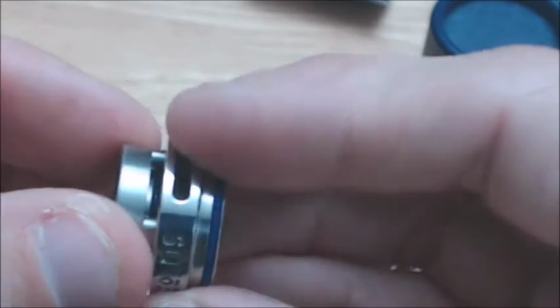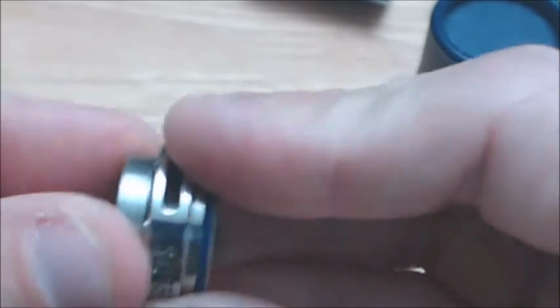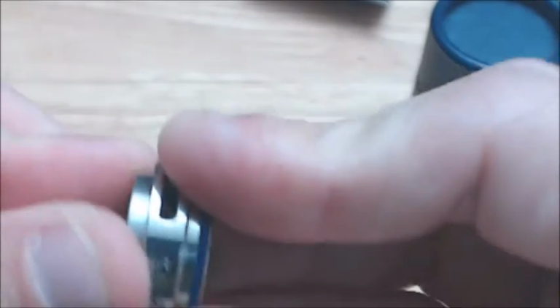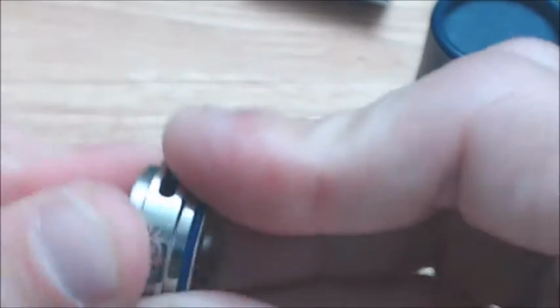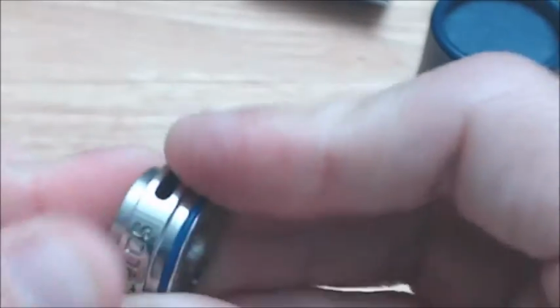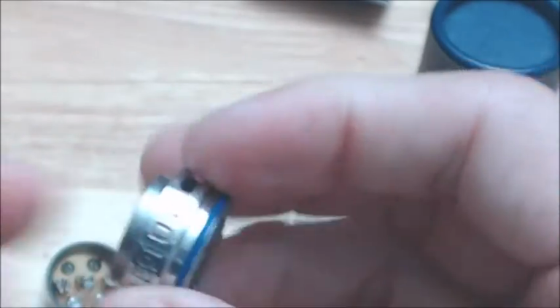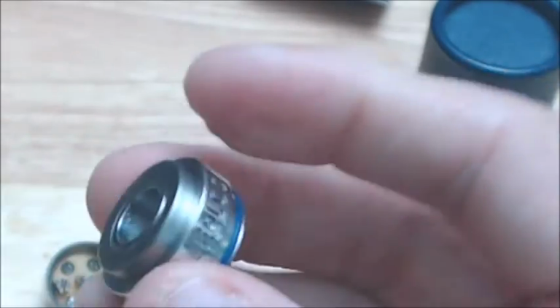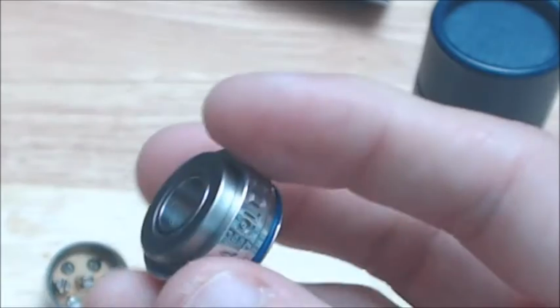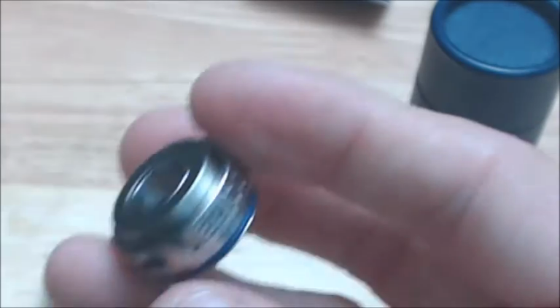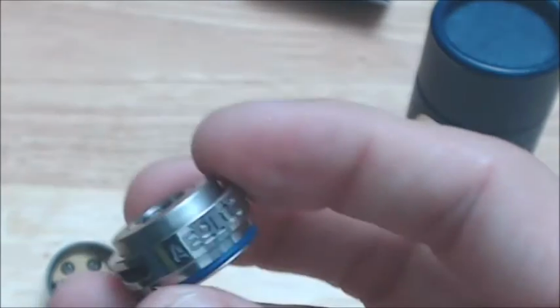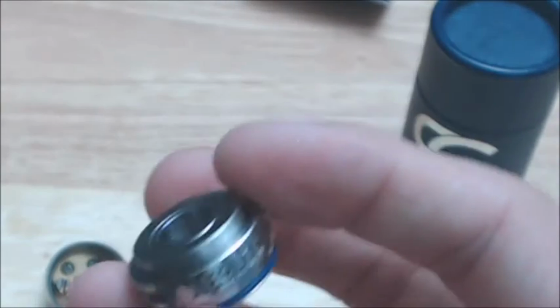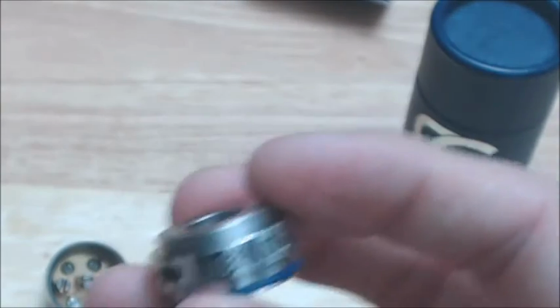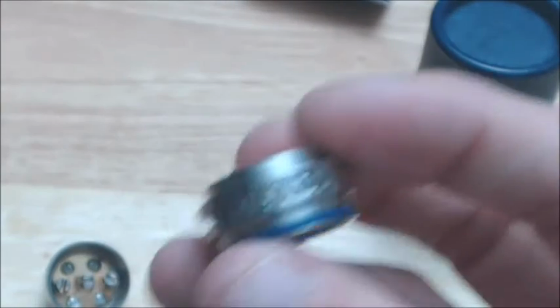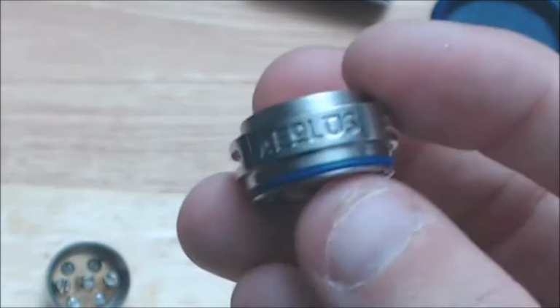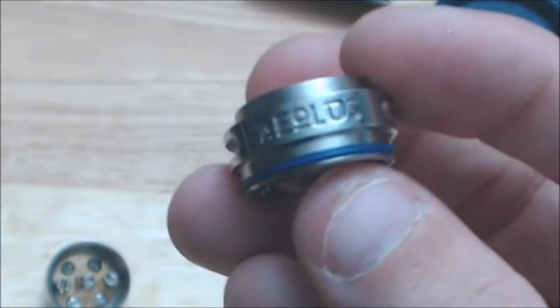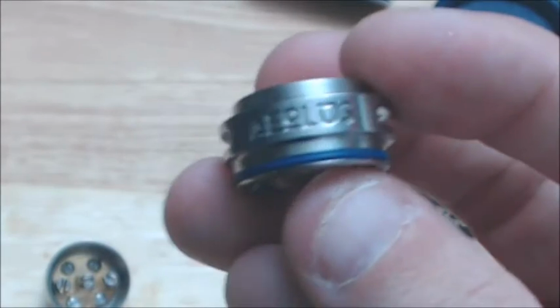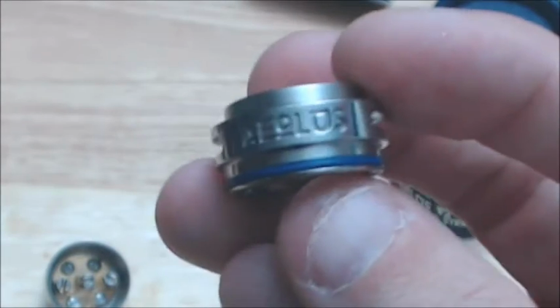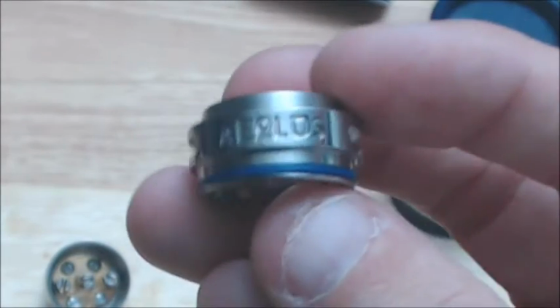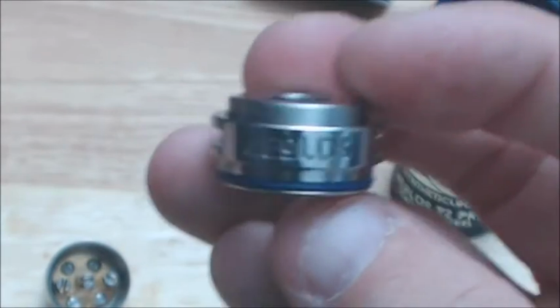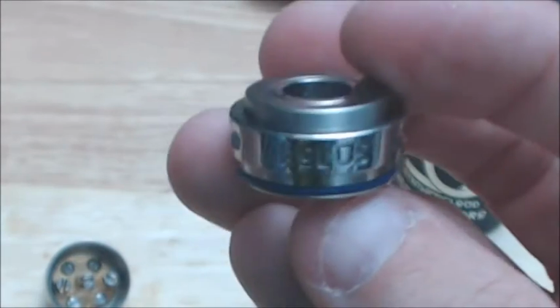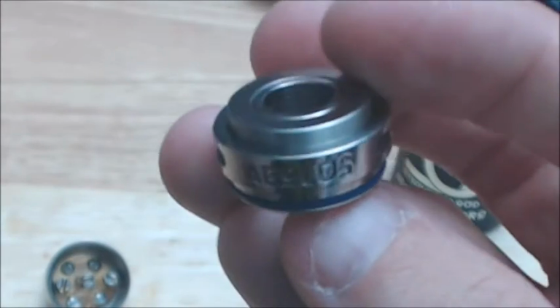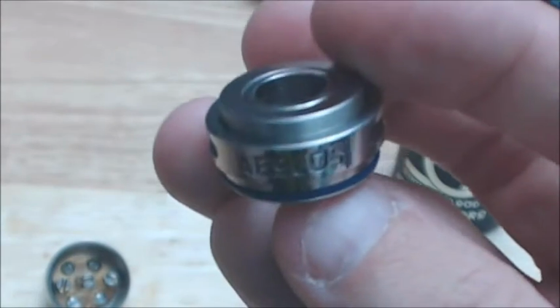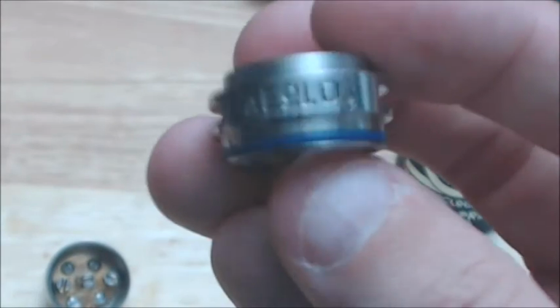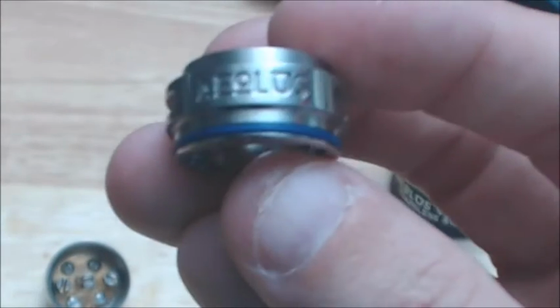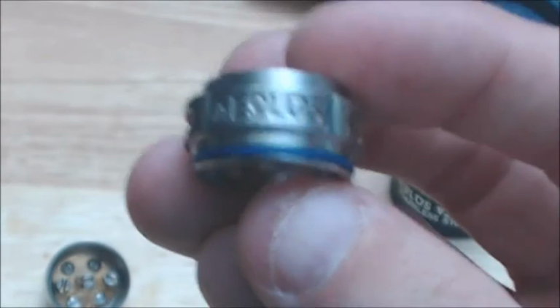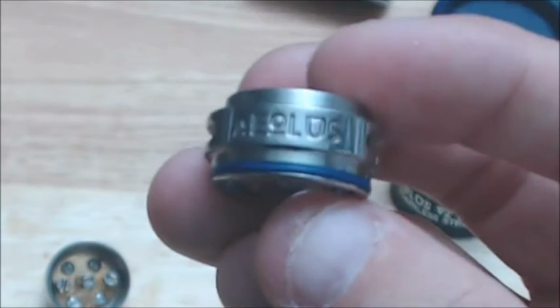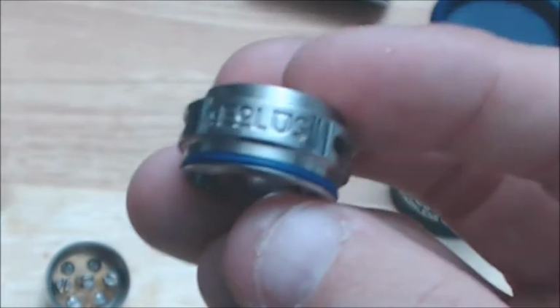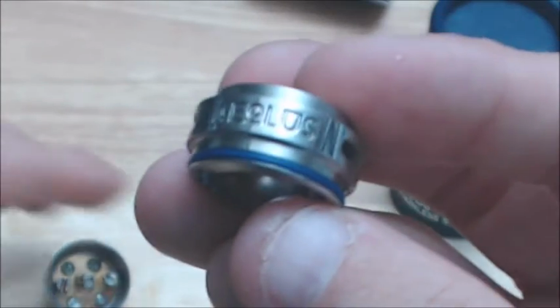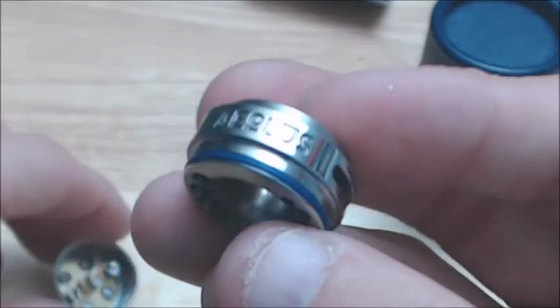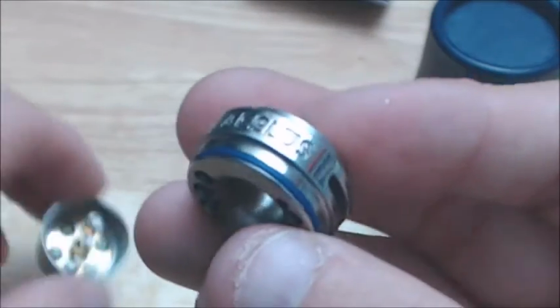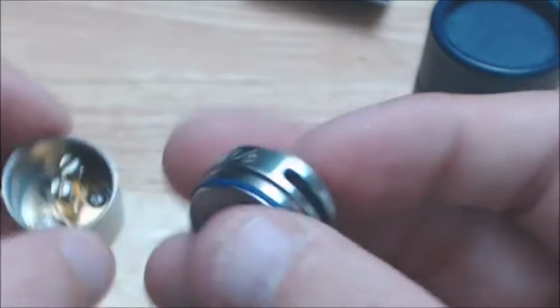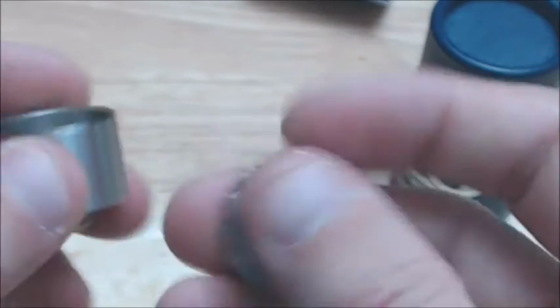So if you're one of those cloud chasers who really wanted the air flow, this Aeolus is definitely for you.